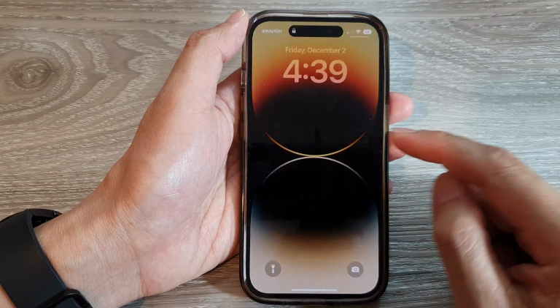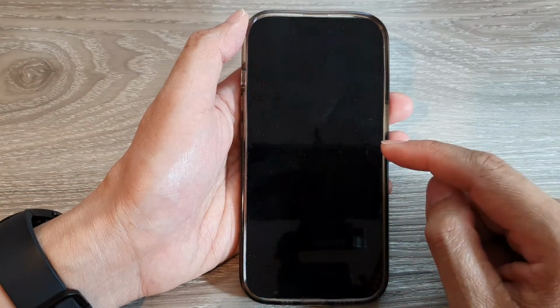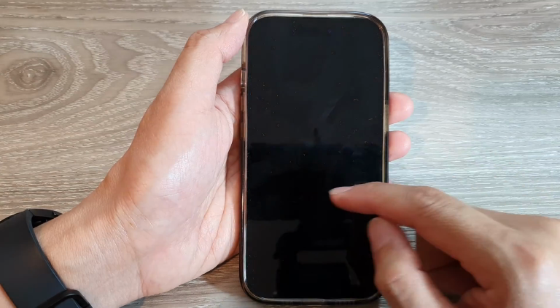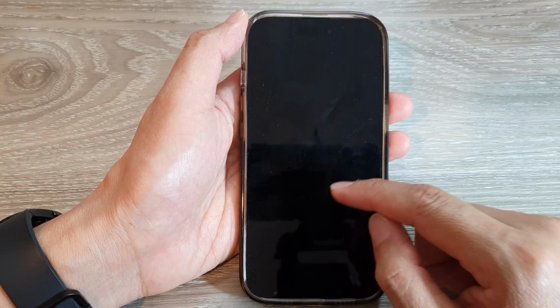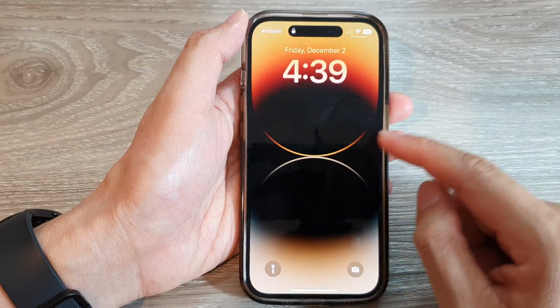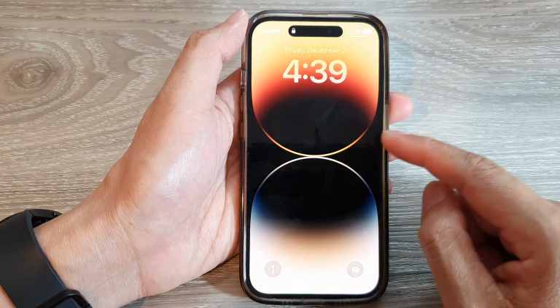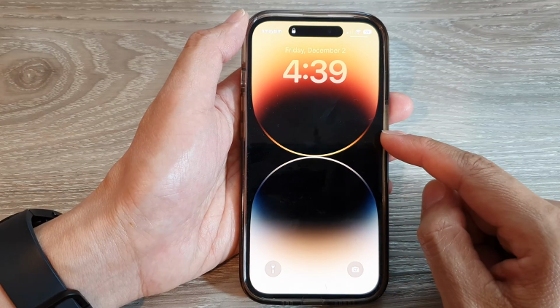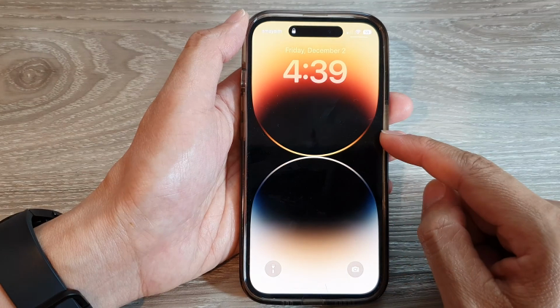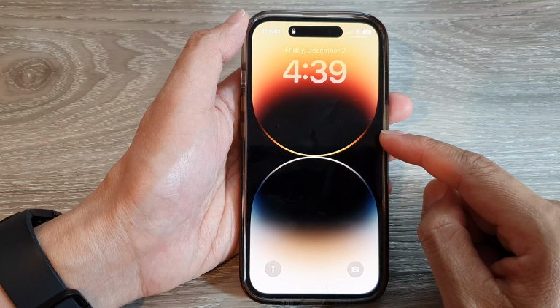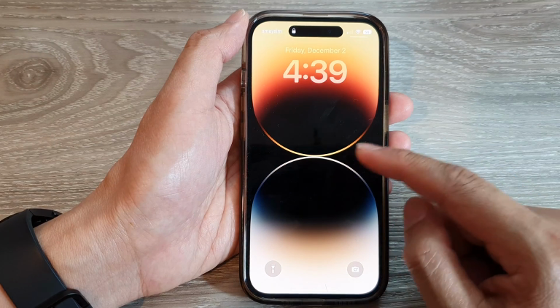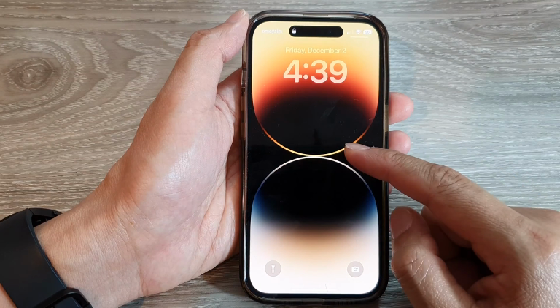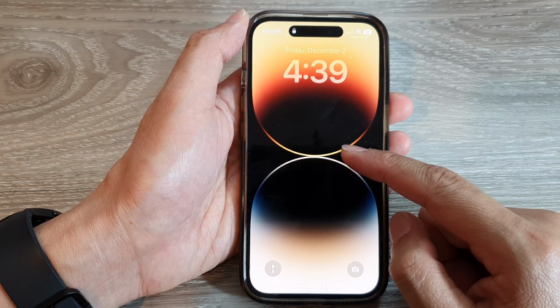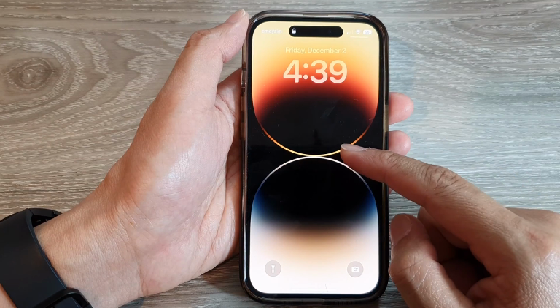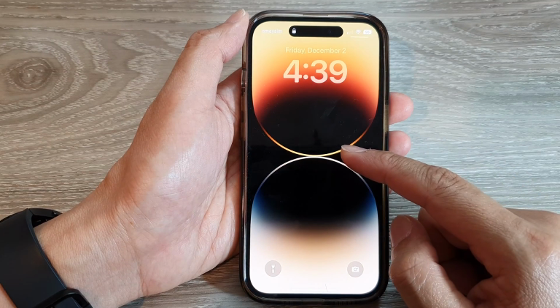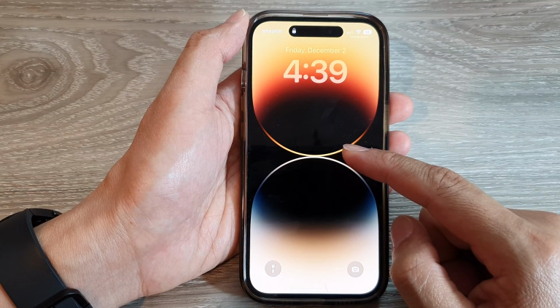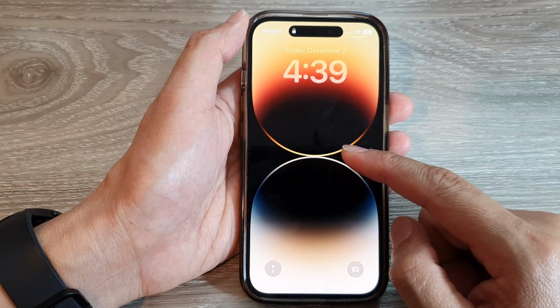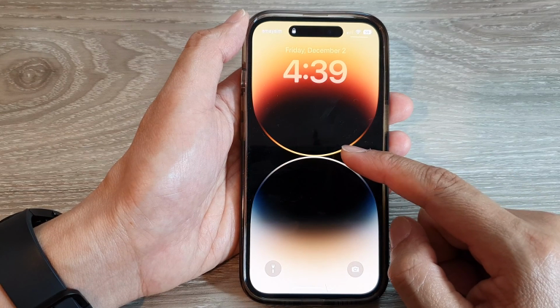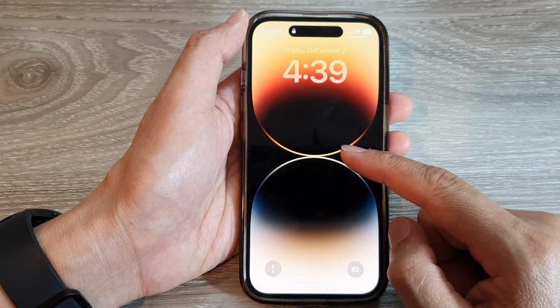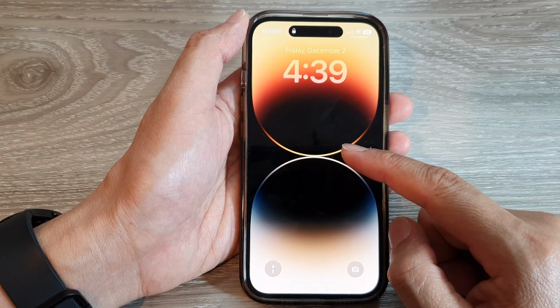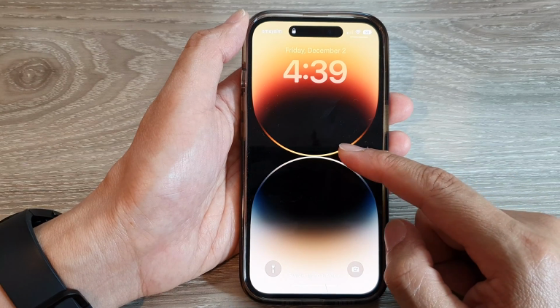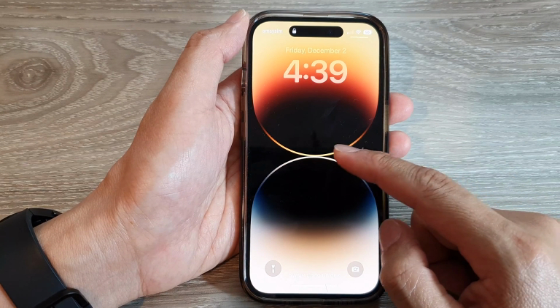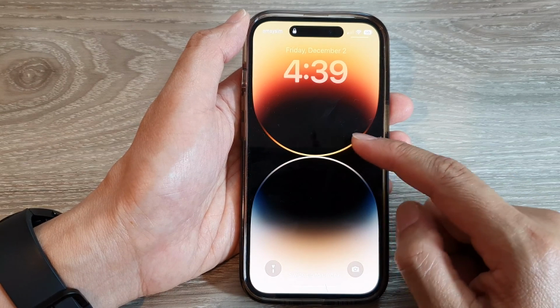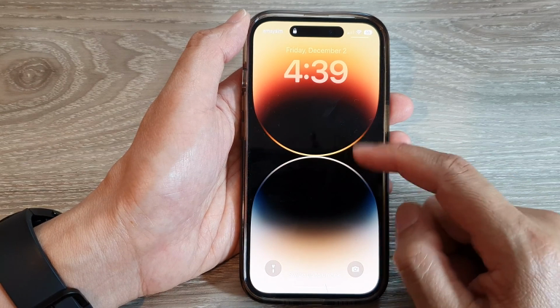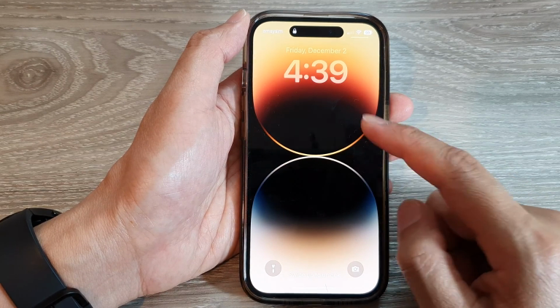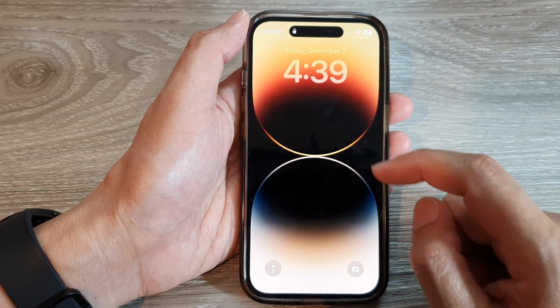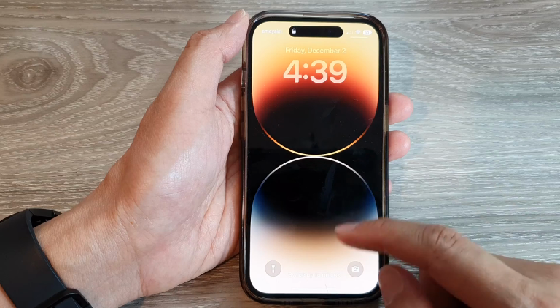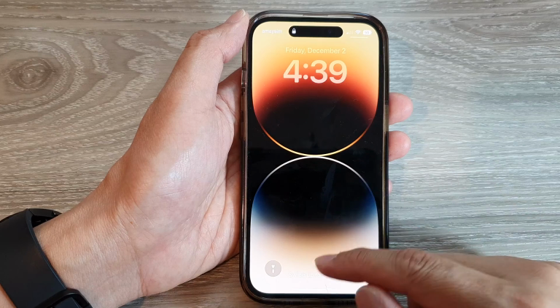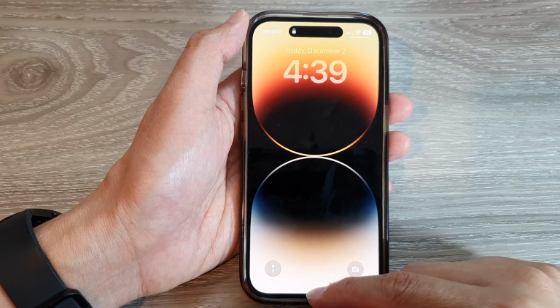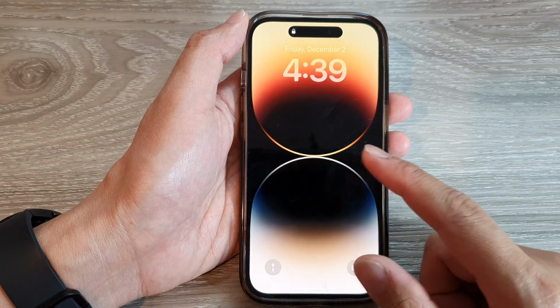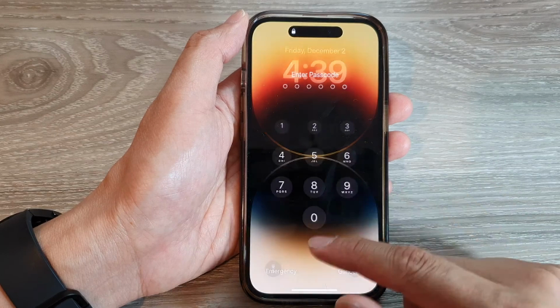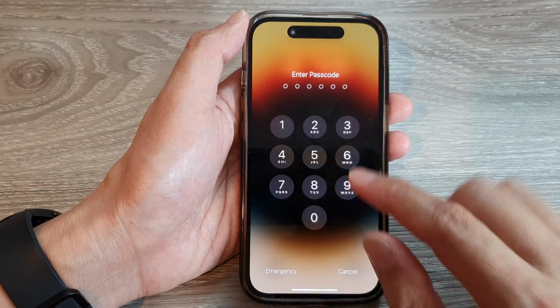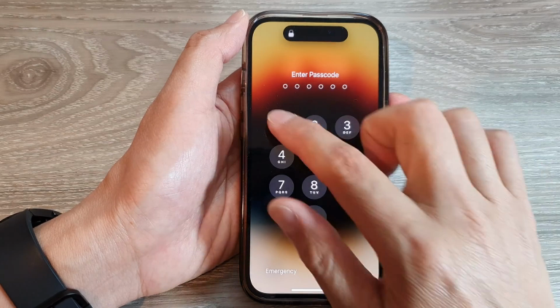If you disable it, you will not be able to access Home Control on the lock screen. And that's it.